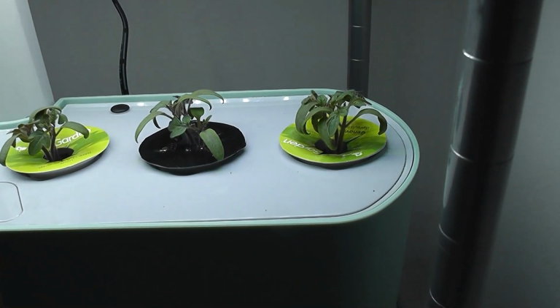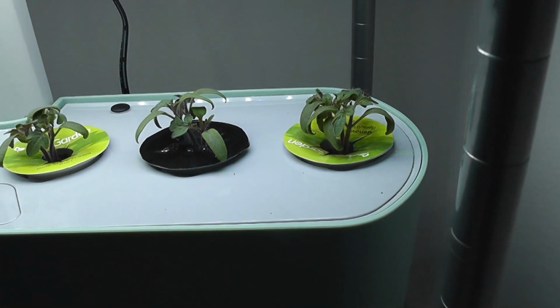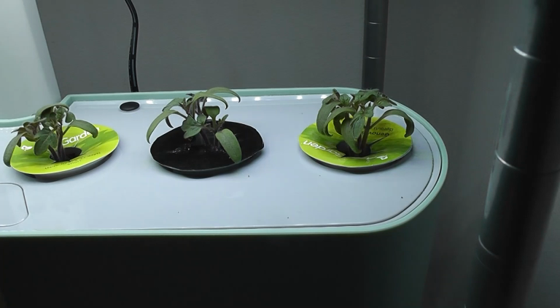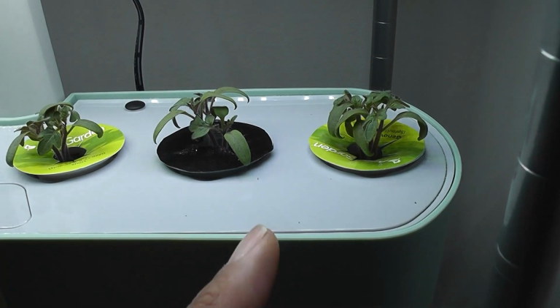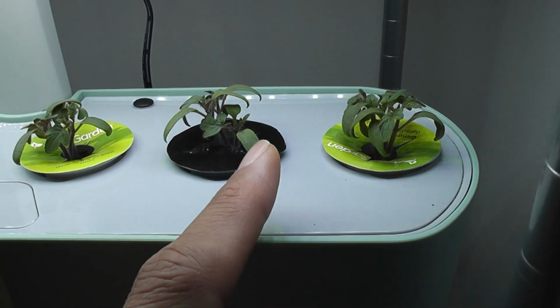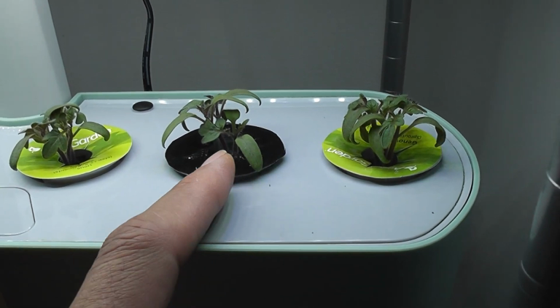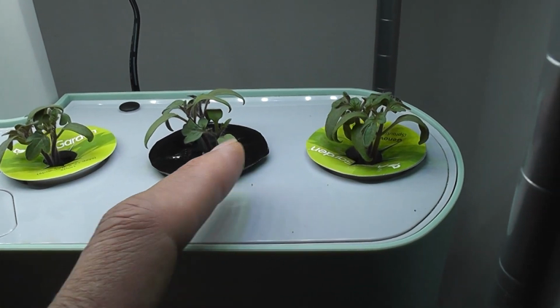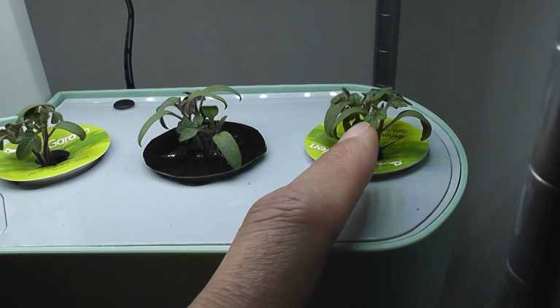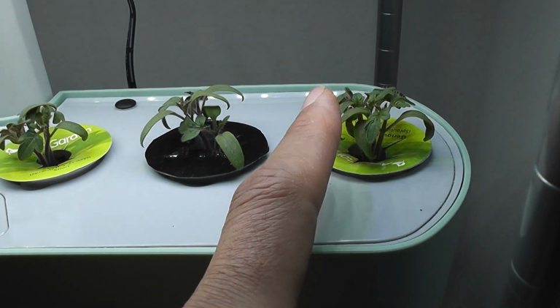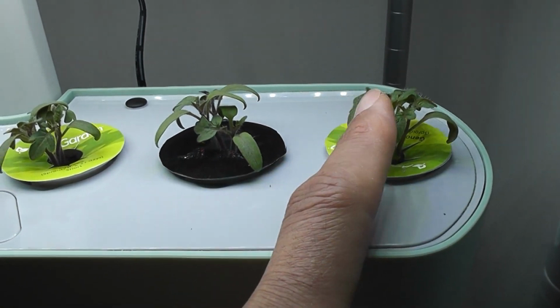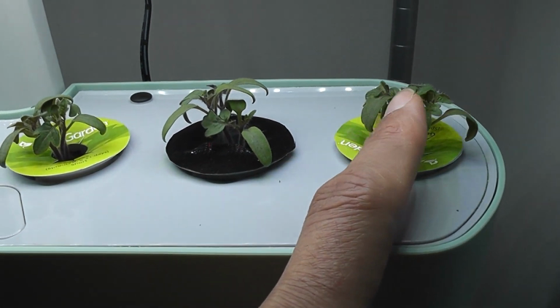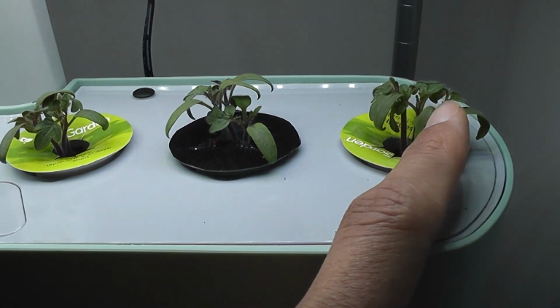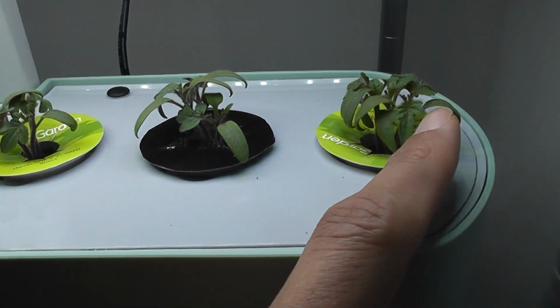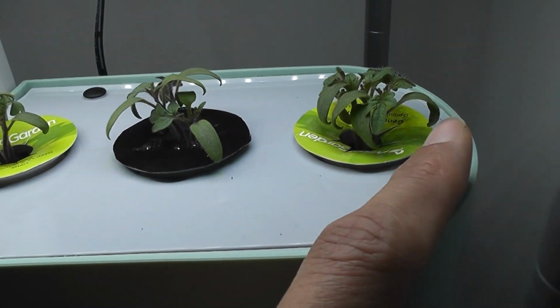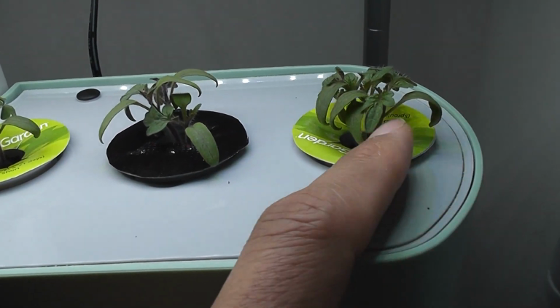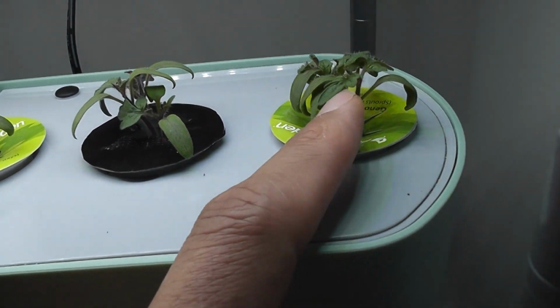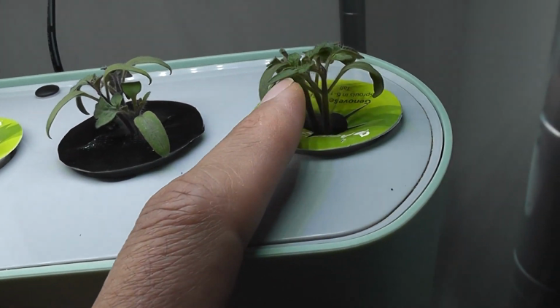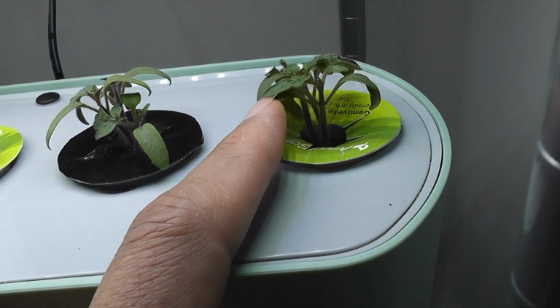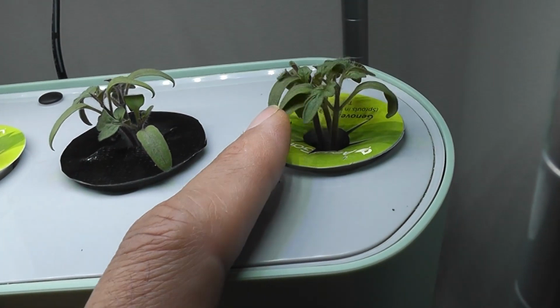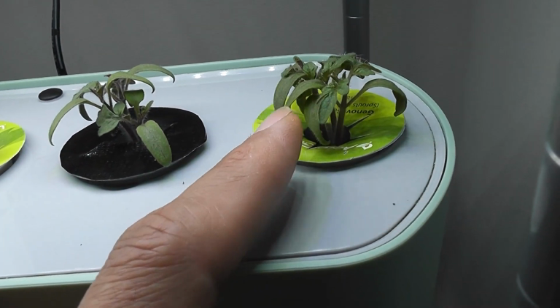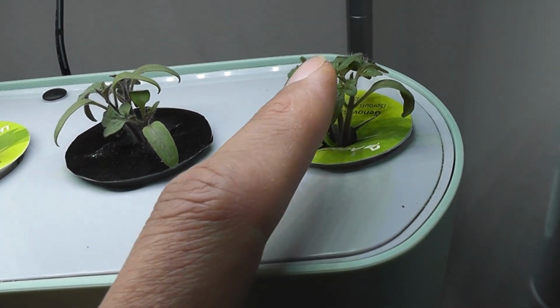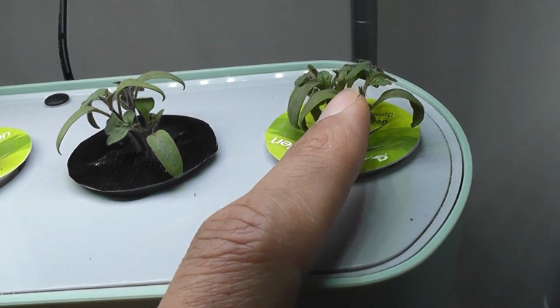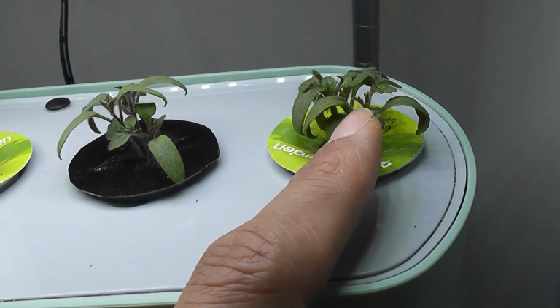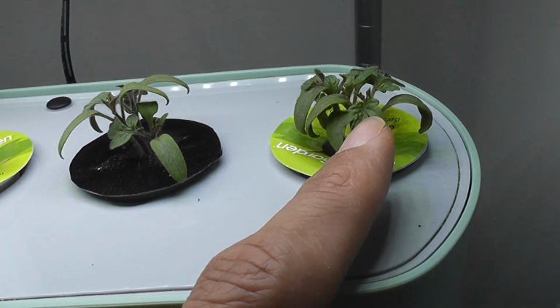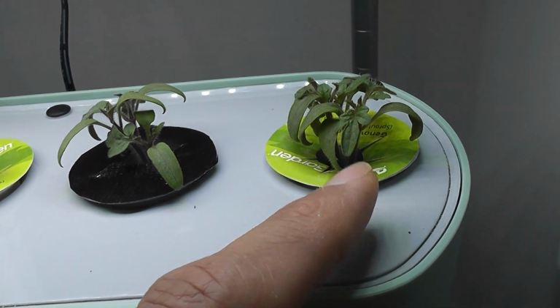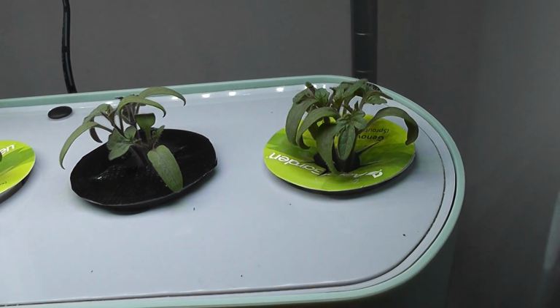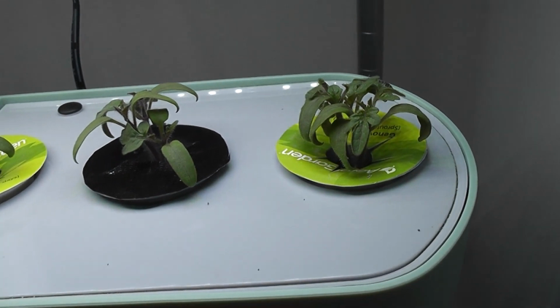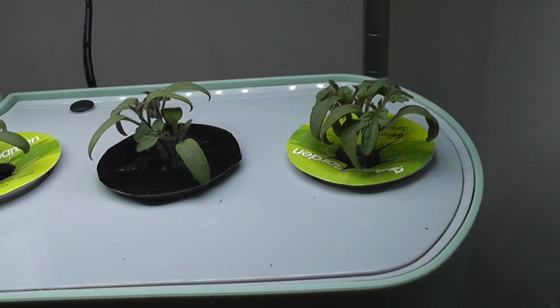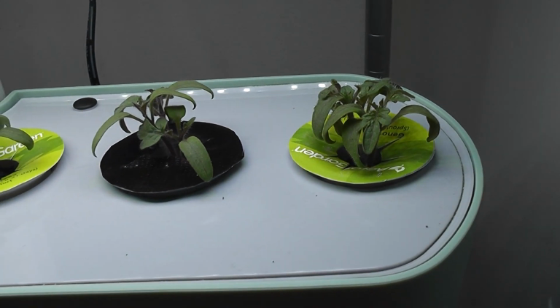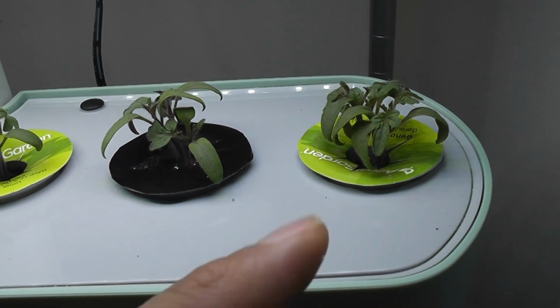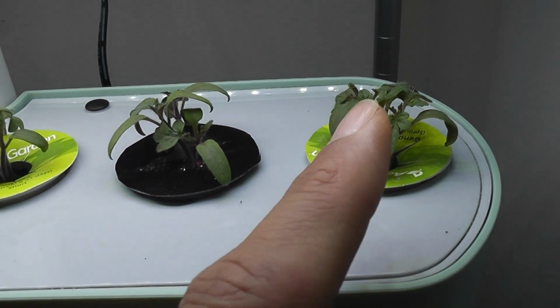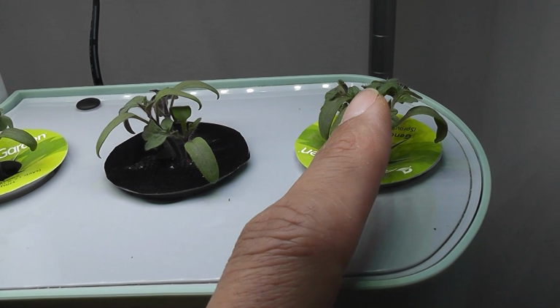Day 20. Plants are doing very nice and all plants now have their real leaves.